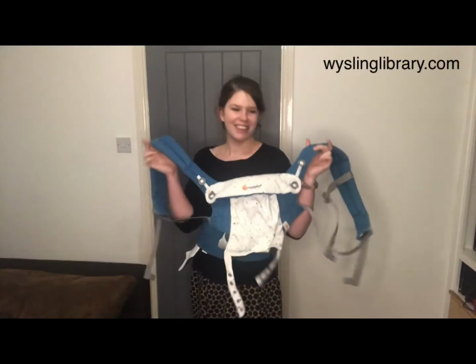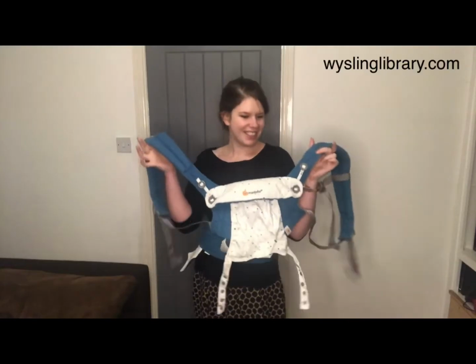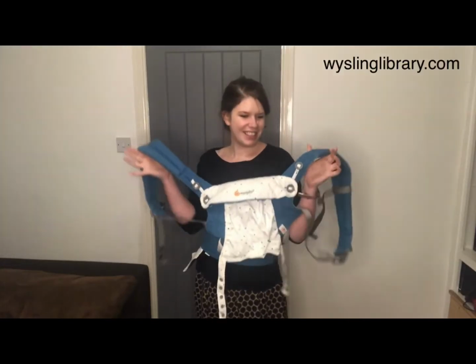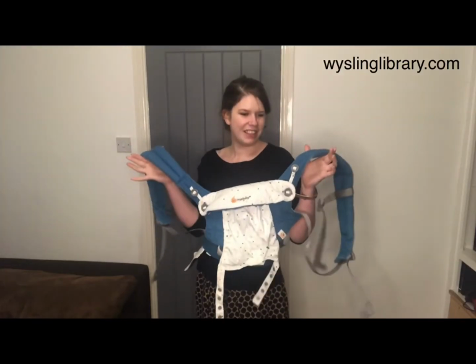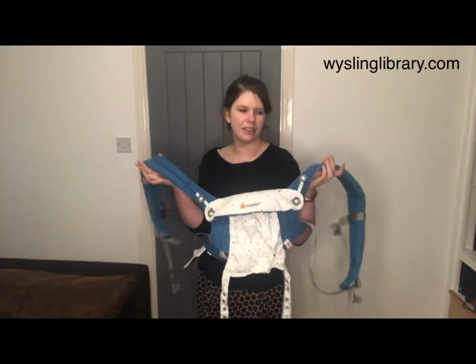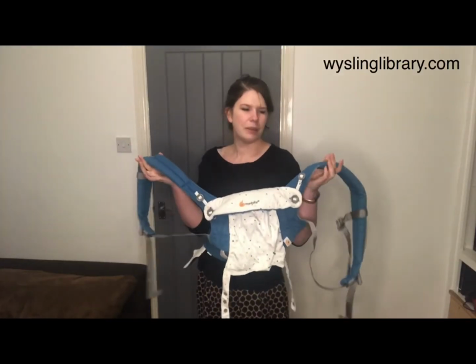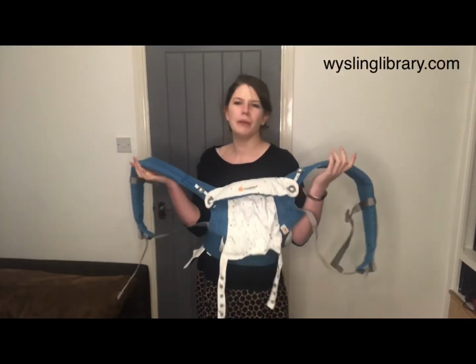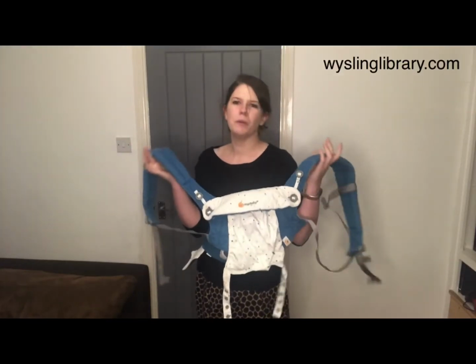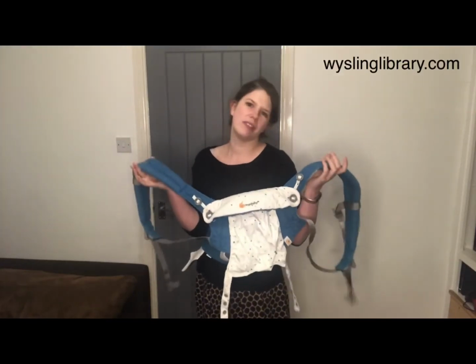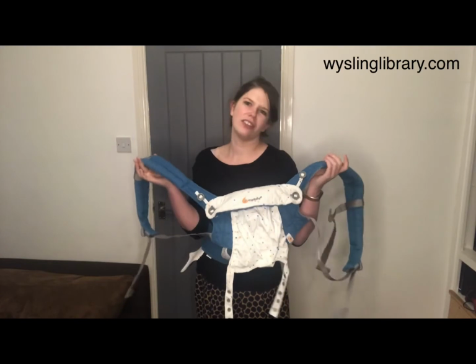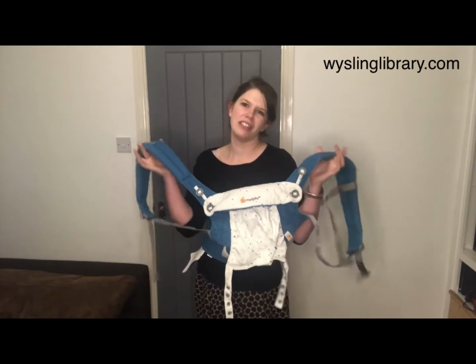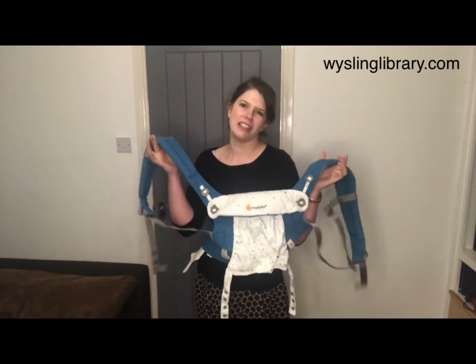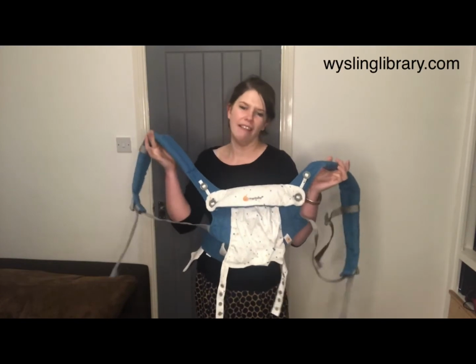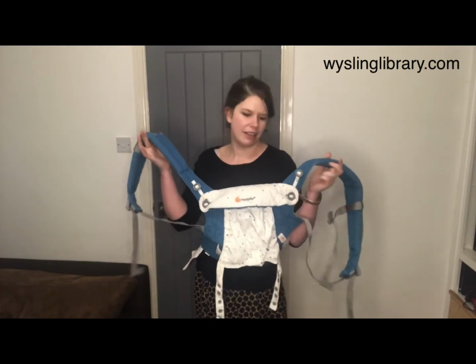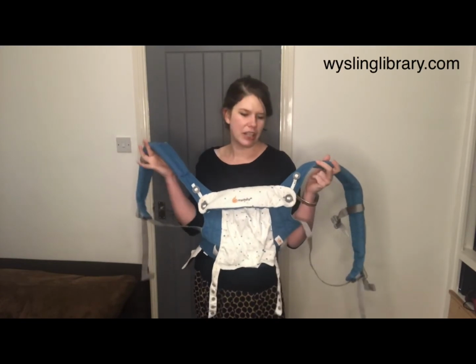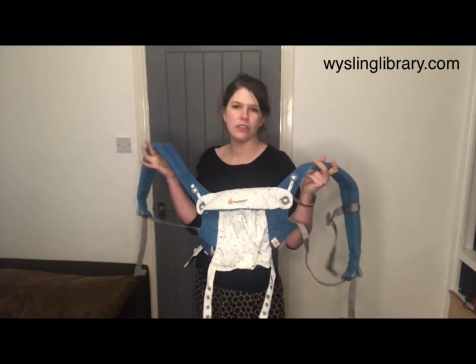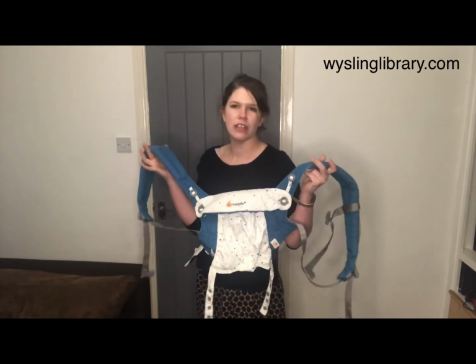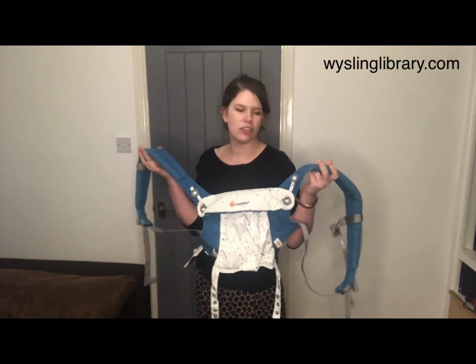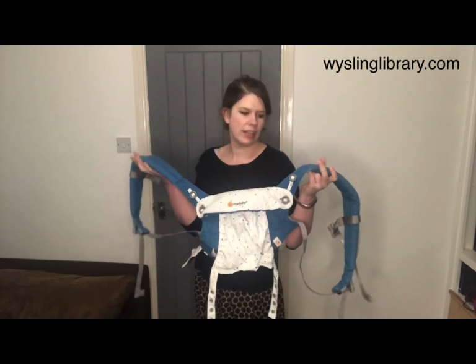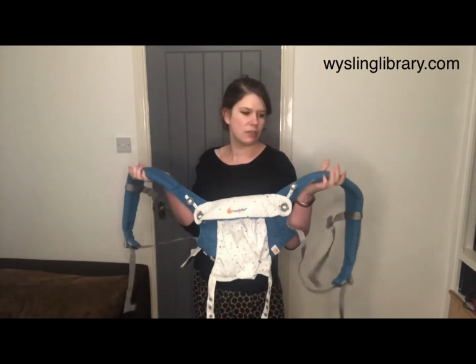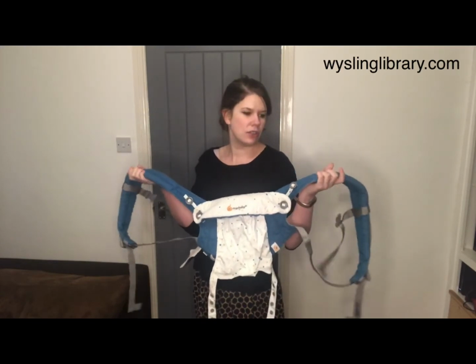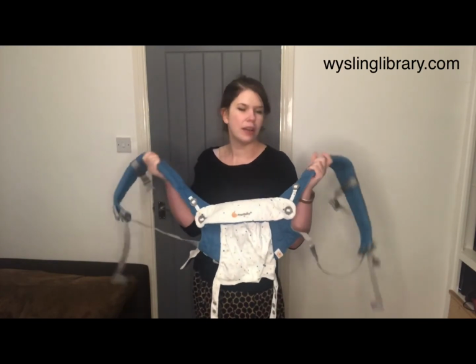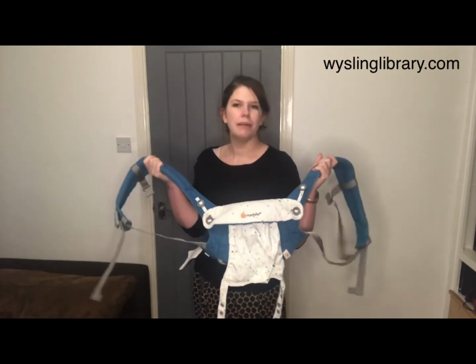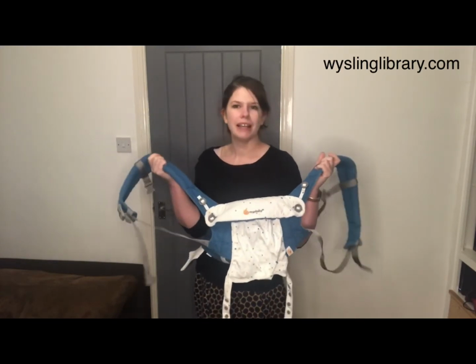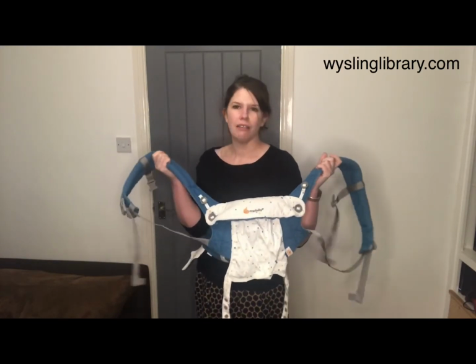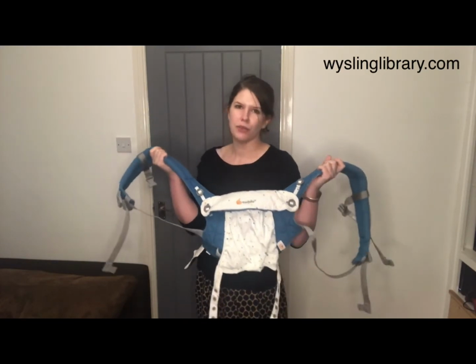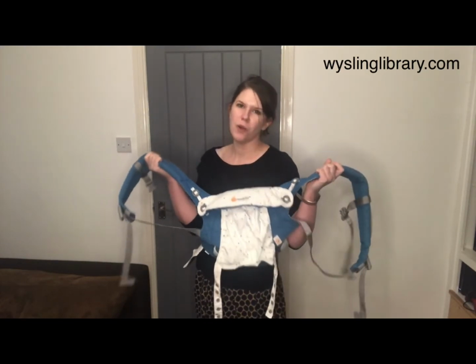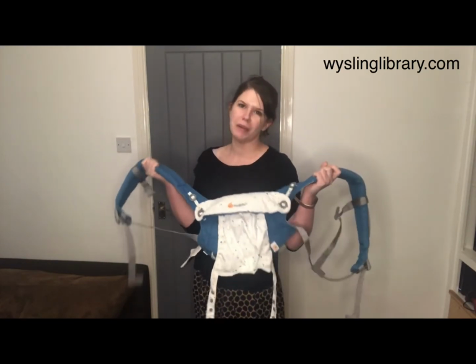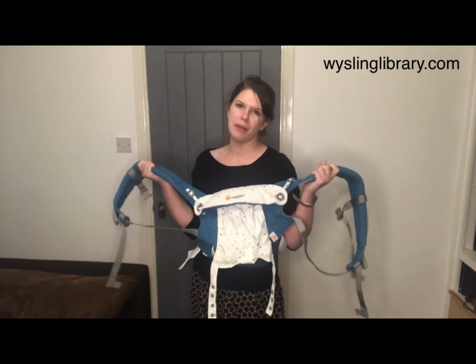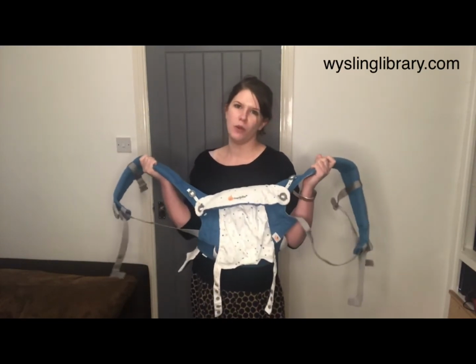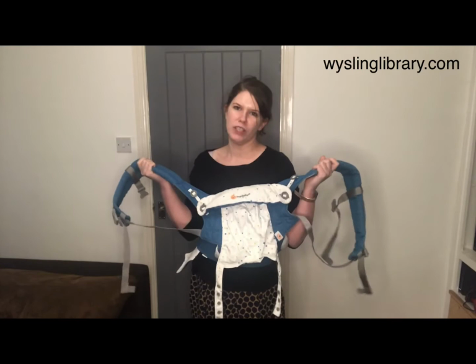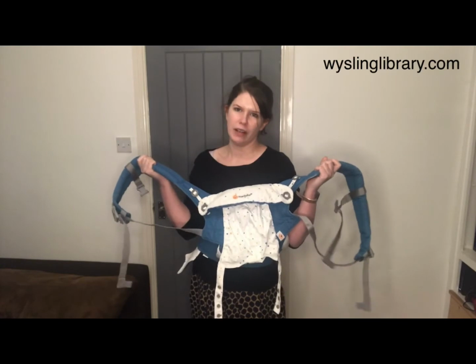This is the Ergo Baby All Position 360 Carrier. I'm going to use it to show you how to do a back carry for an older baby or a toddler.